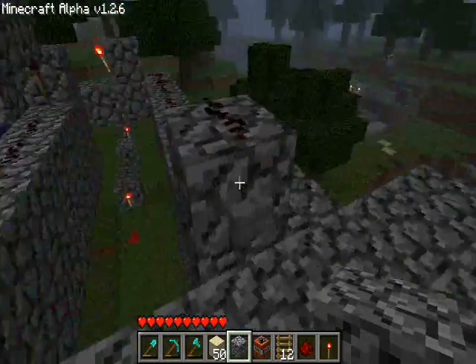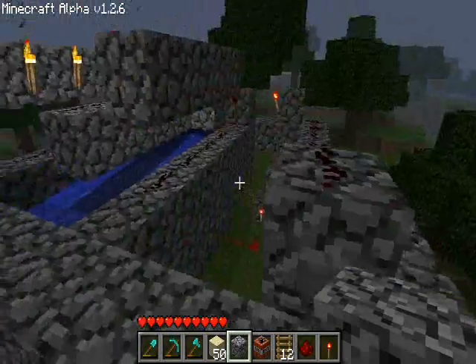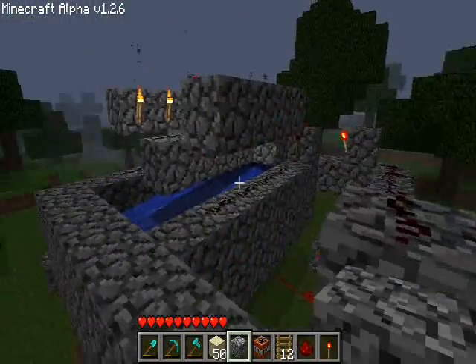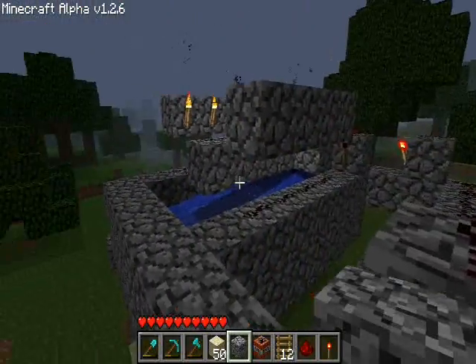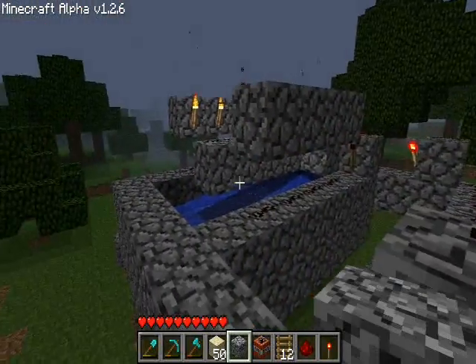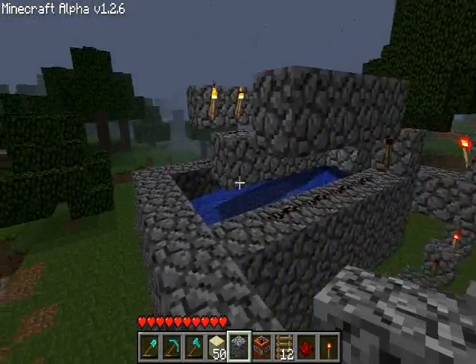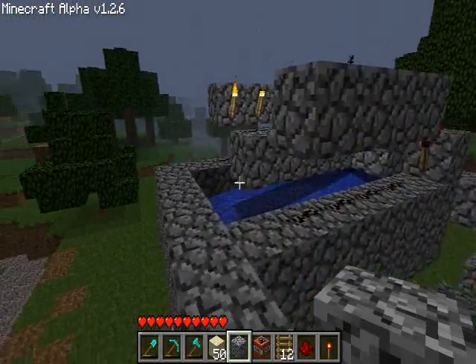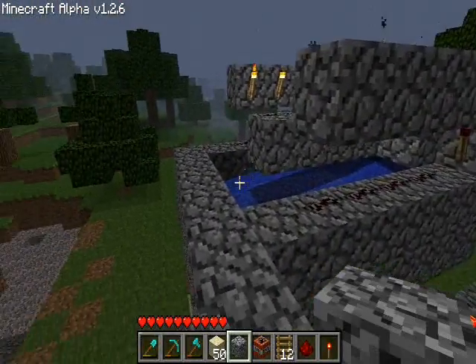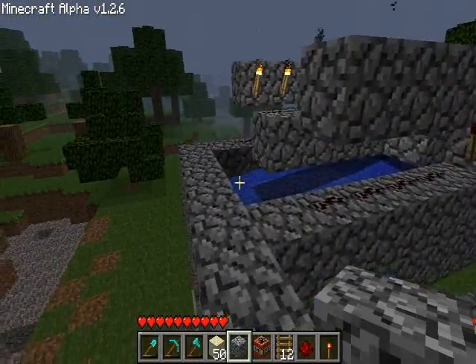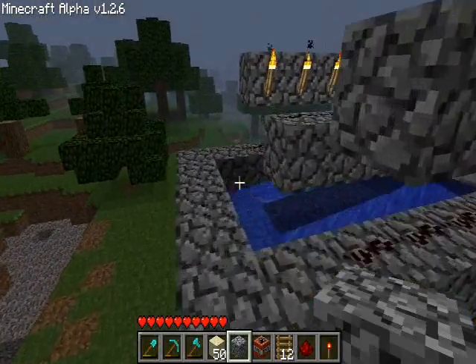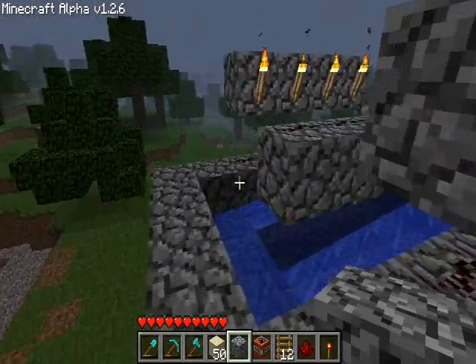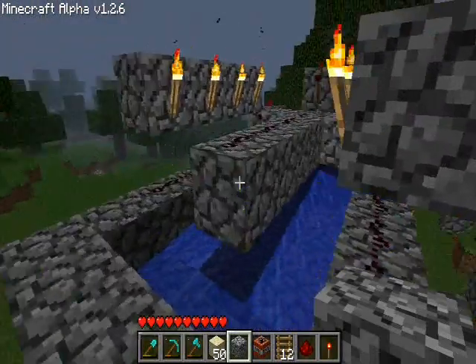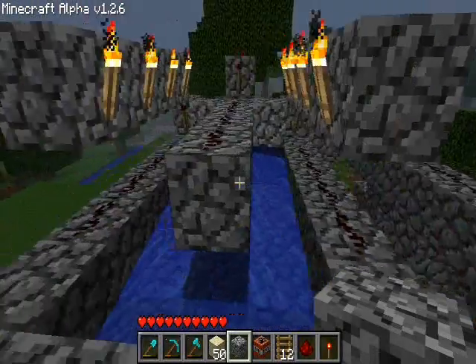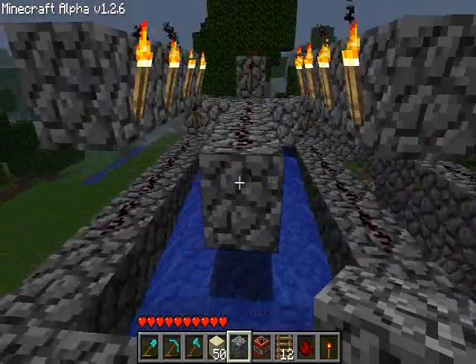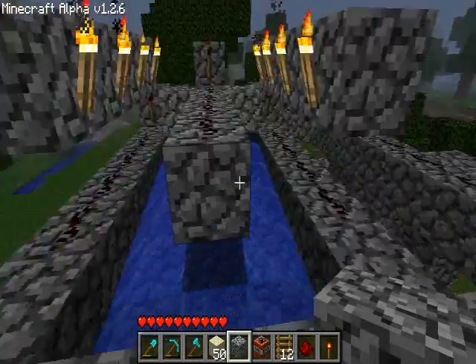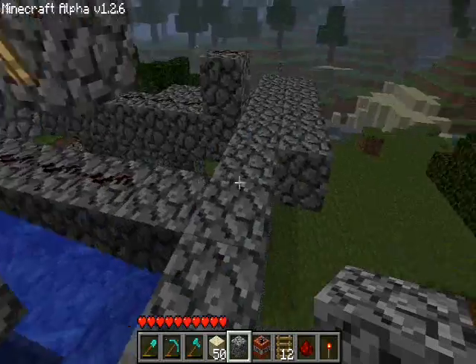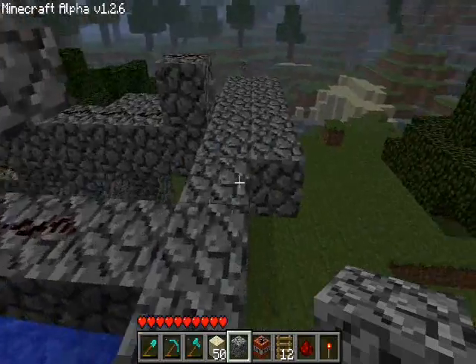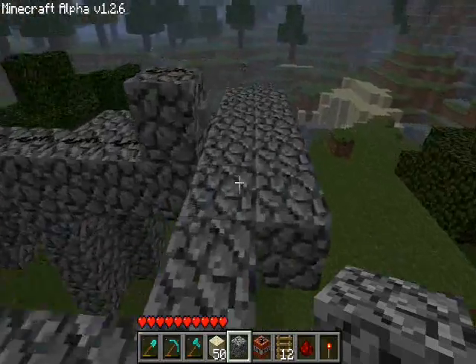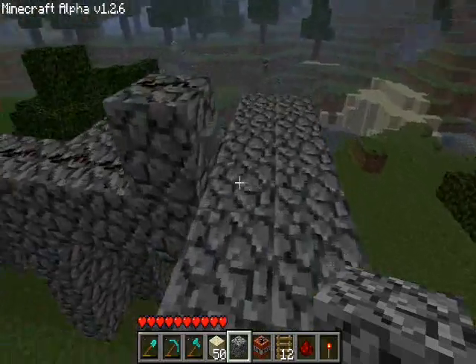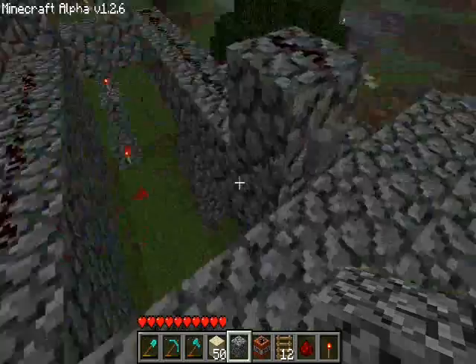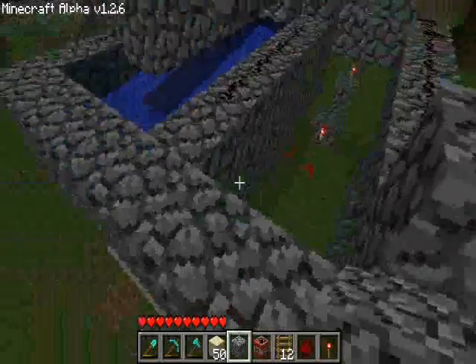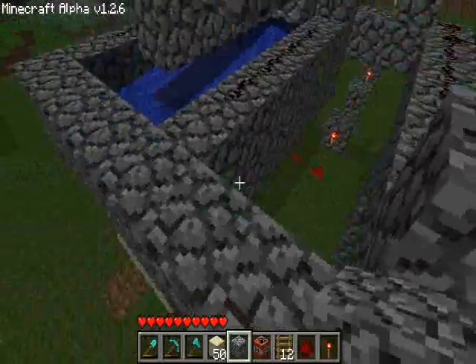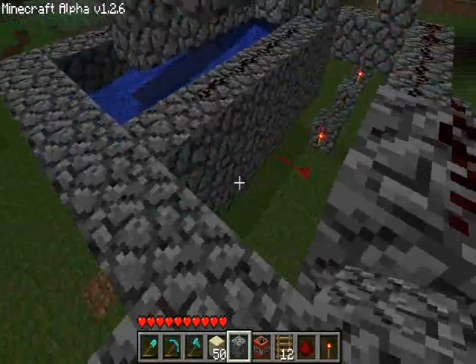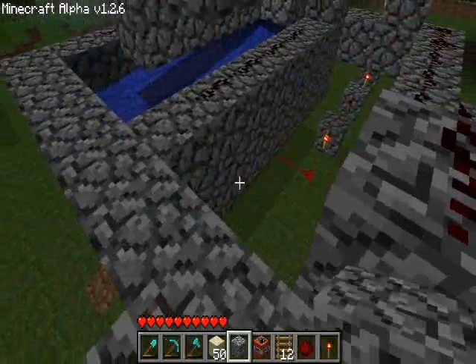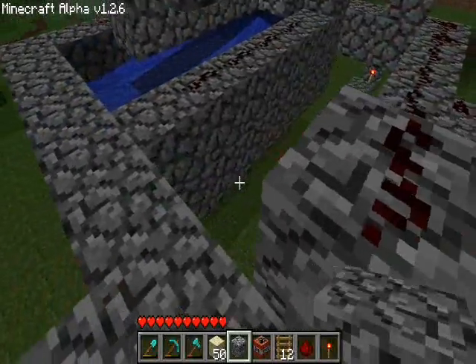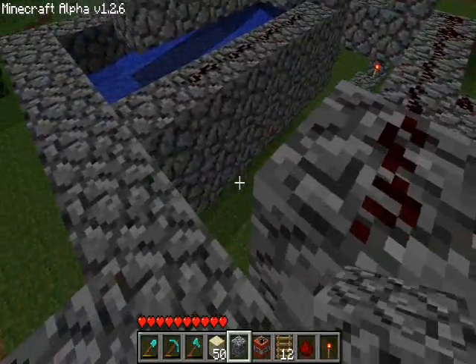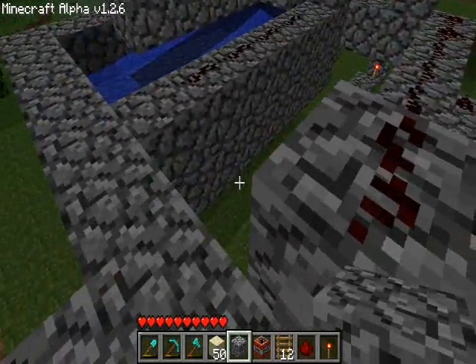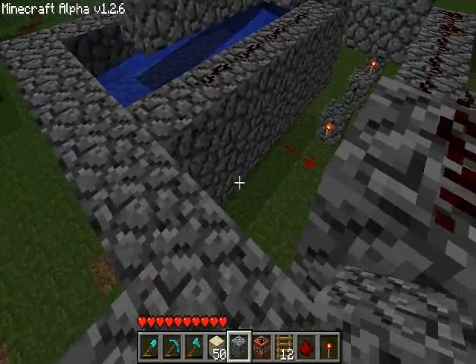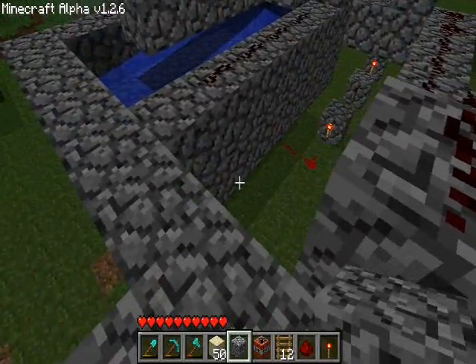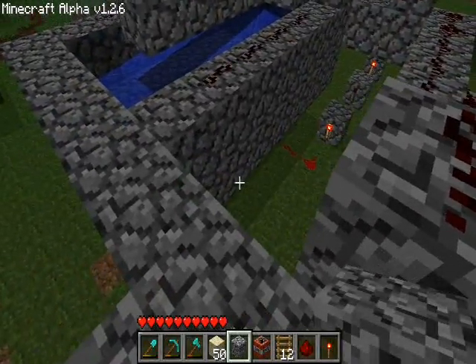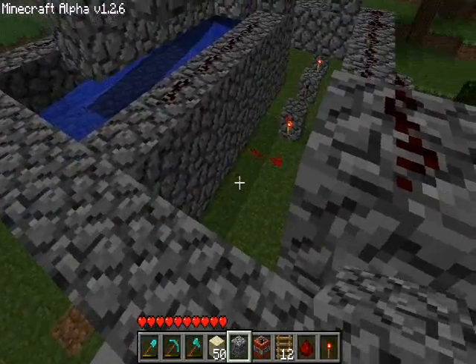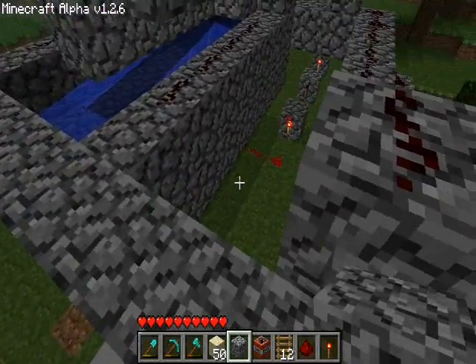I've built another cannon here. It's basically the same as the previous models of cannon, except I've got it lifted up off the ground so you can see what happens underneath it.